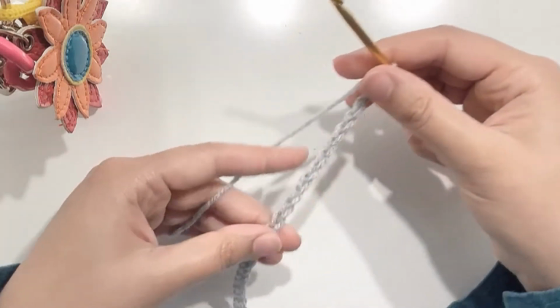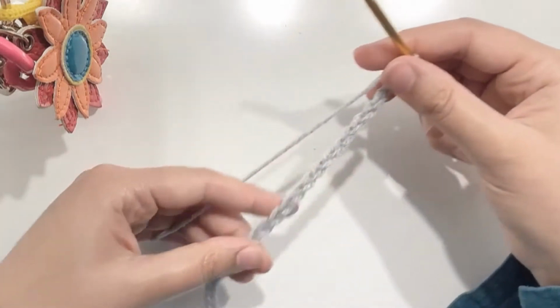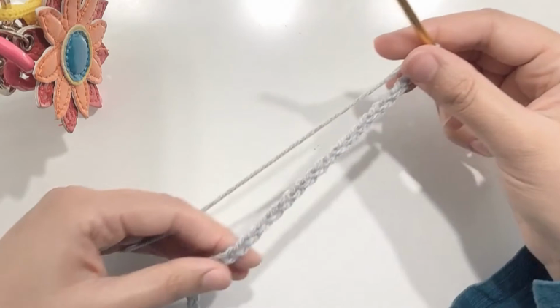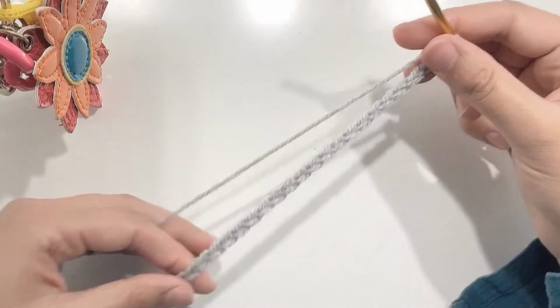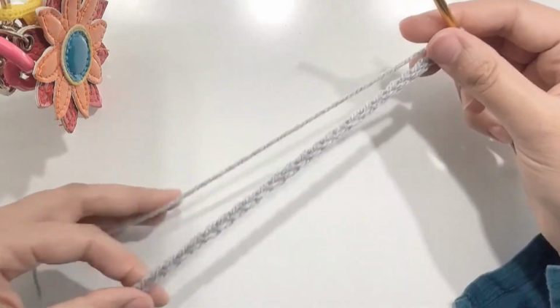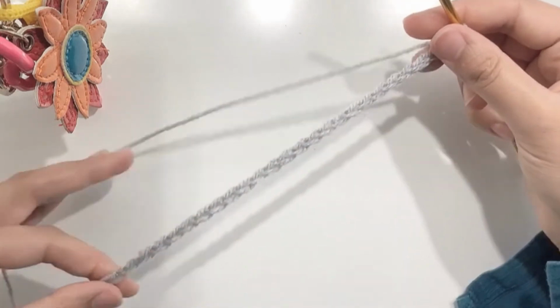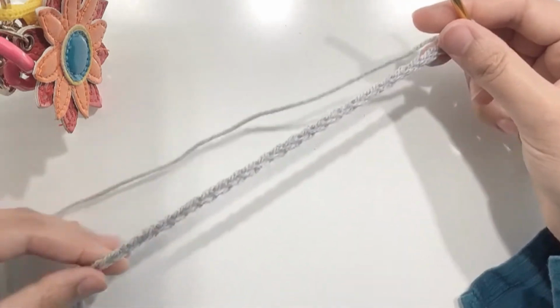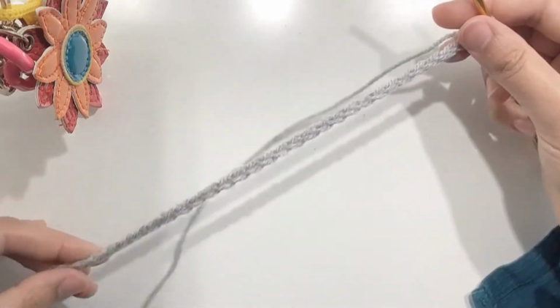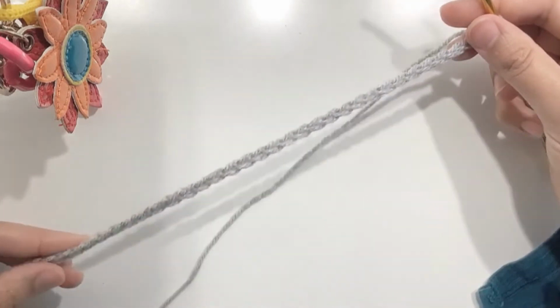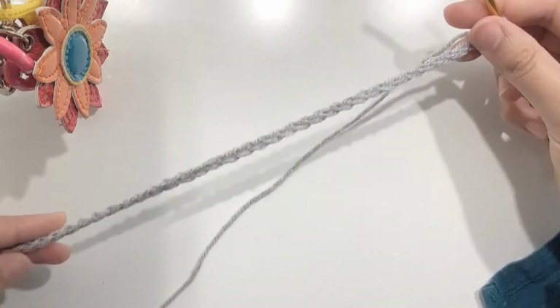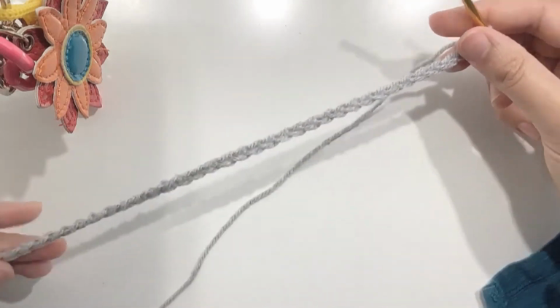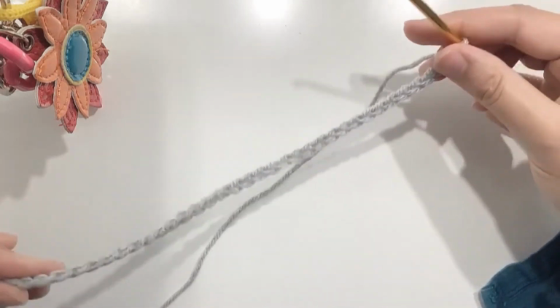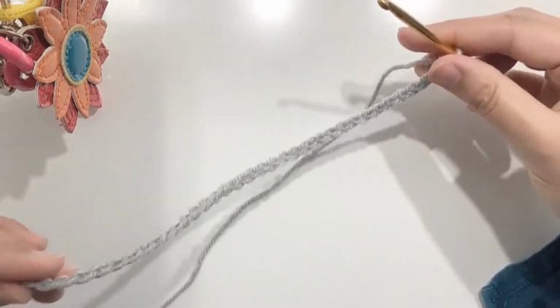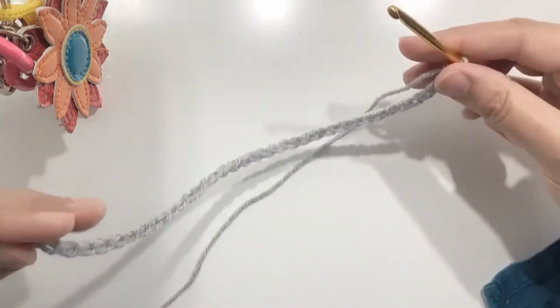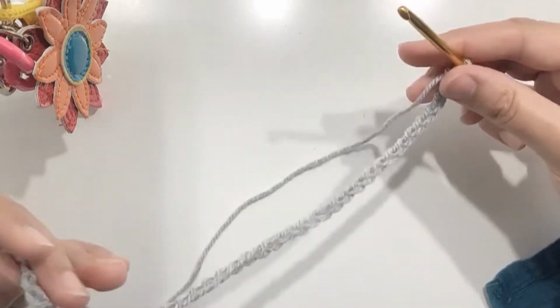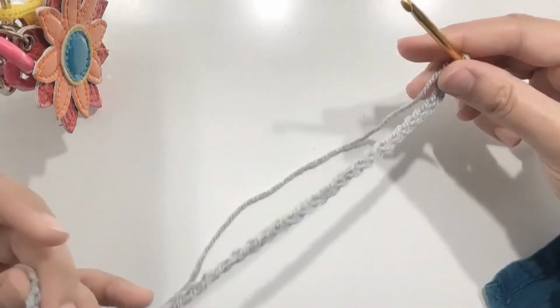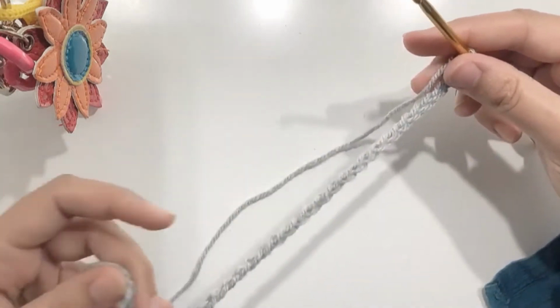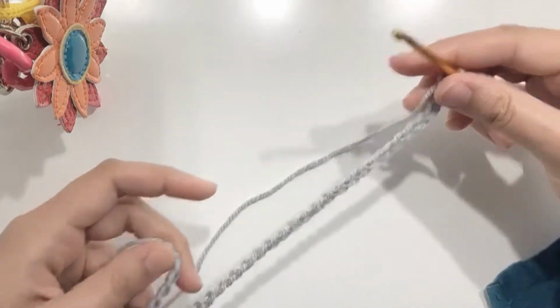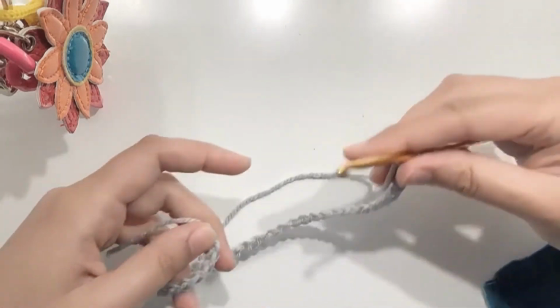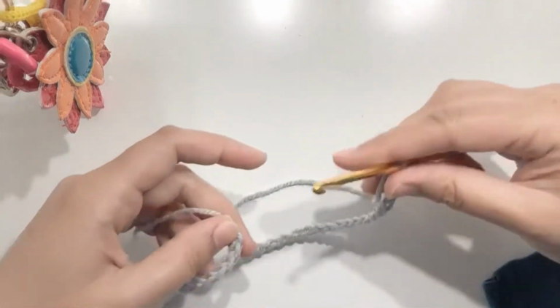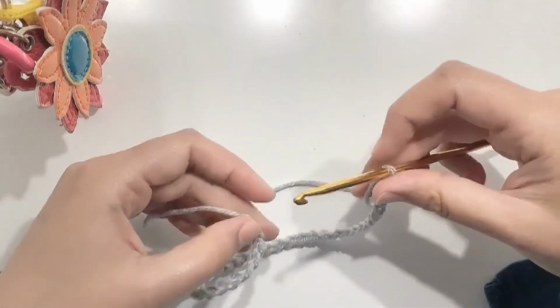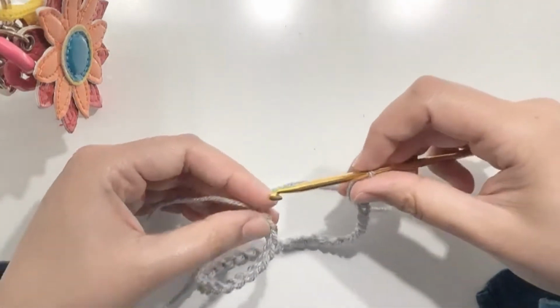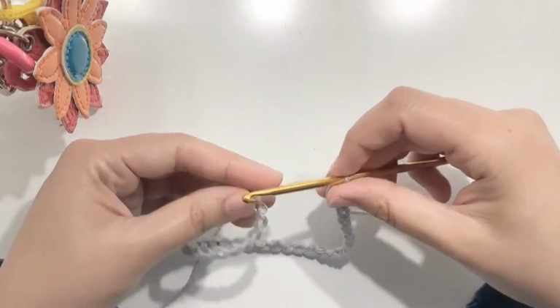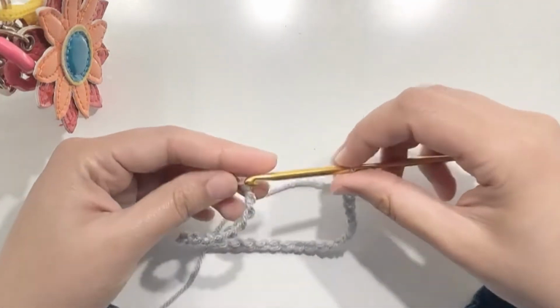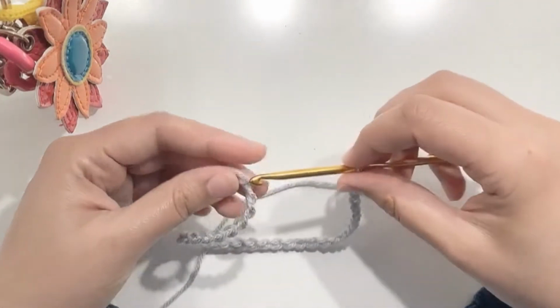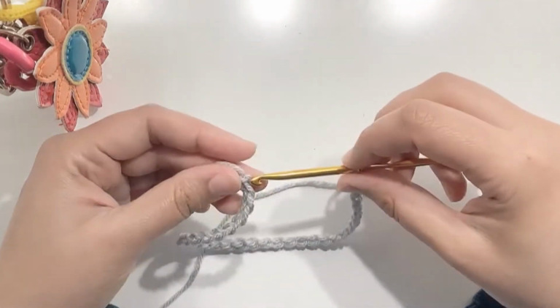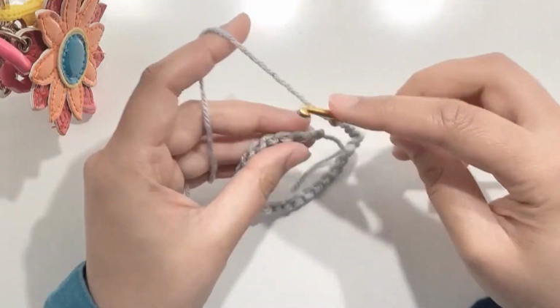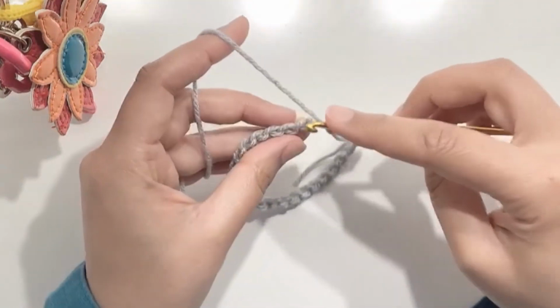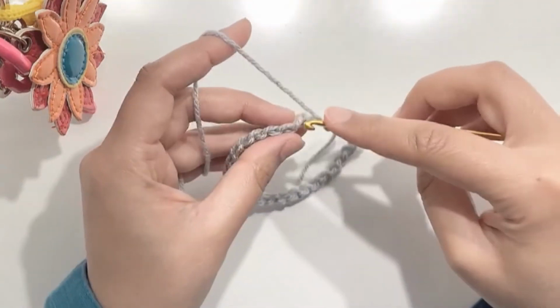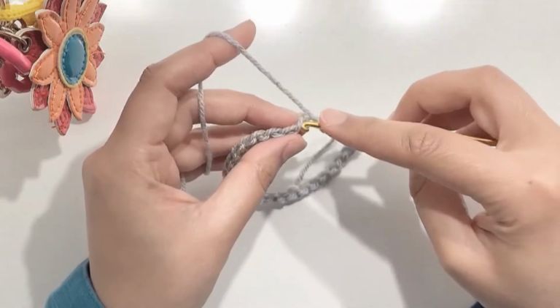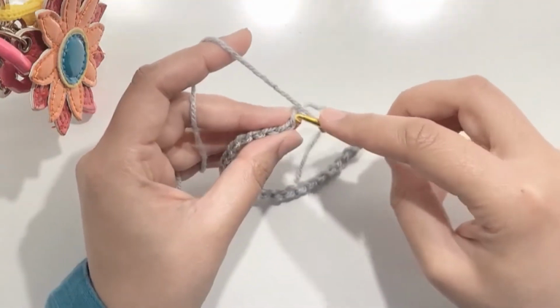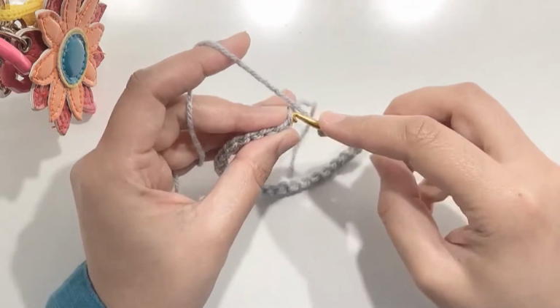Once your chain is ready, slip stitch into the beginning chain. Make sure that your chain is straight.